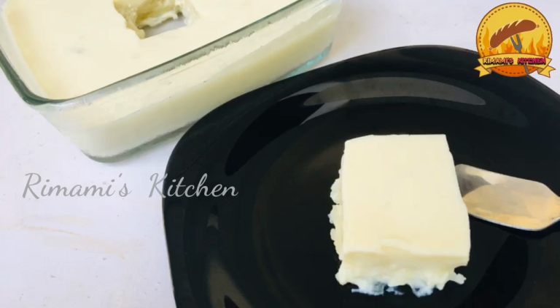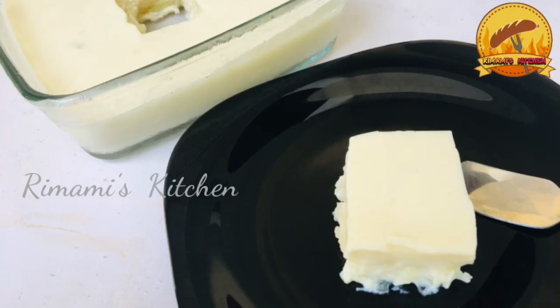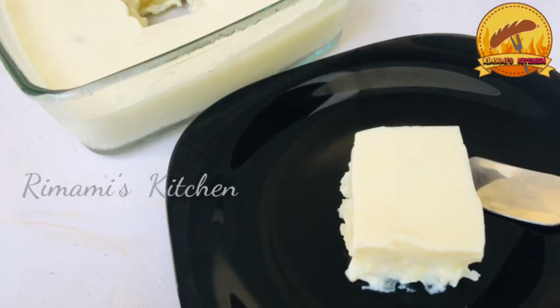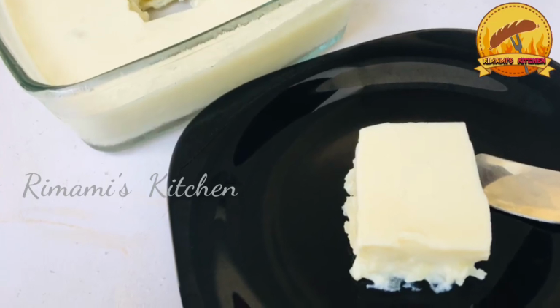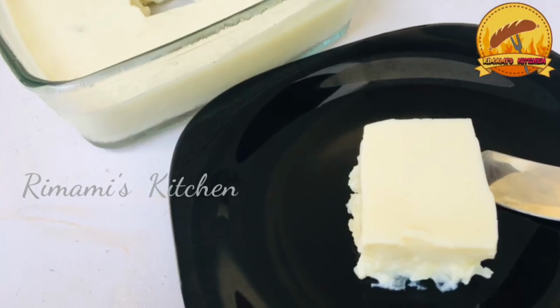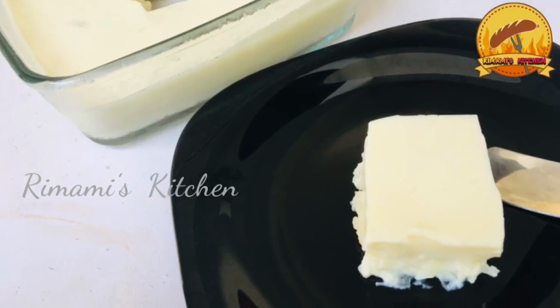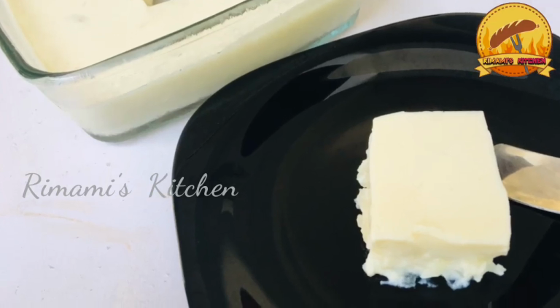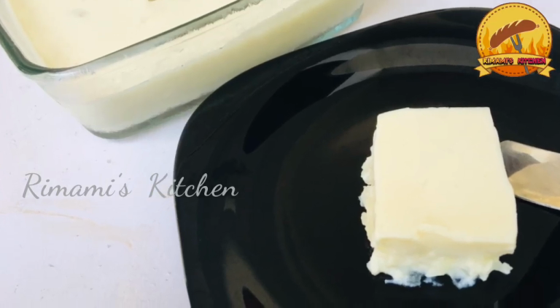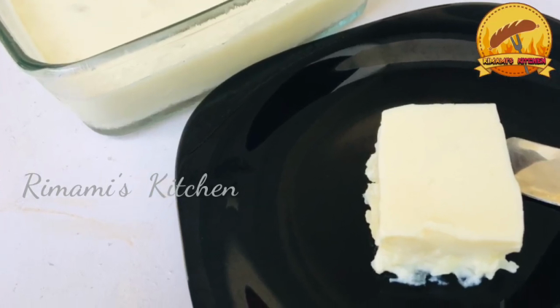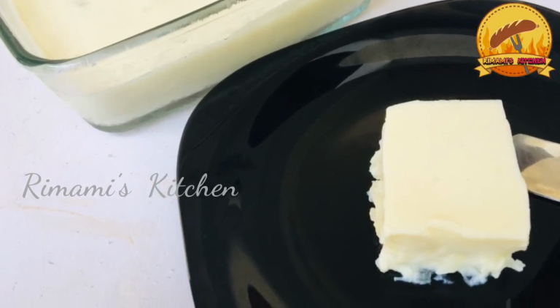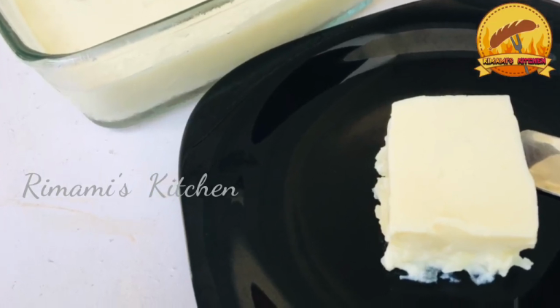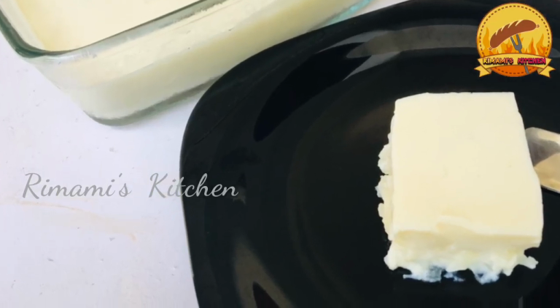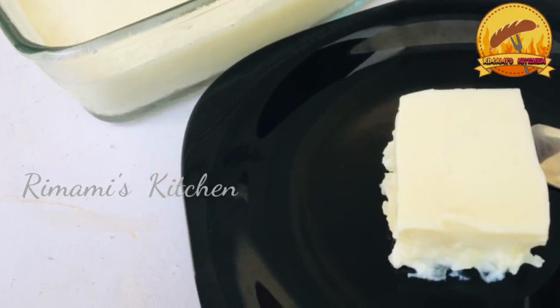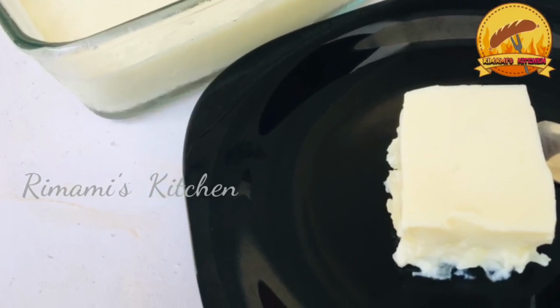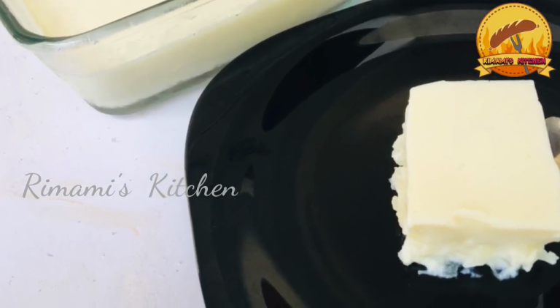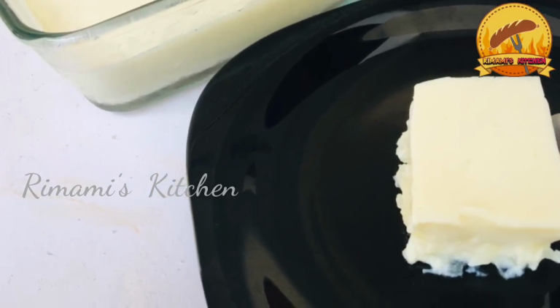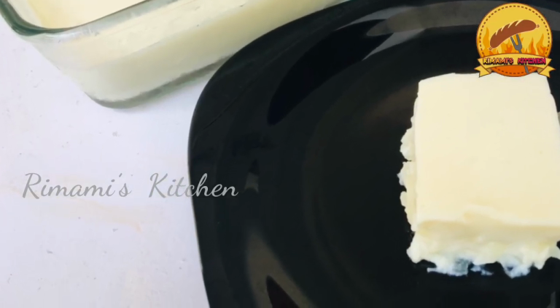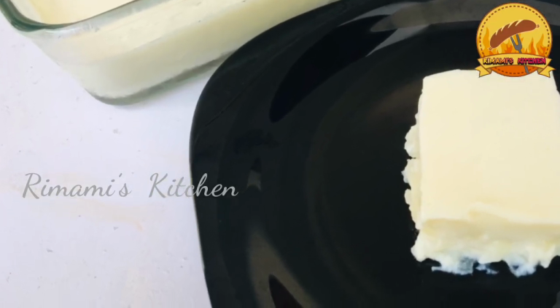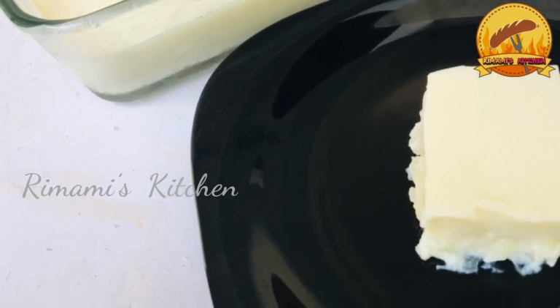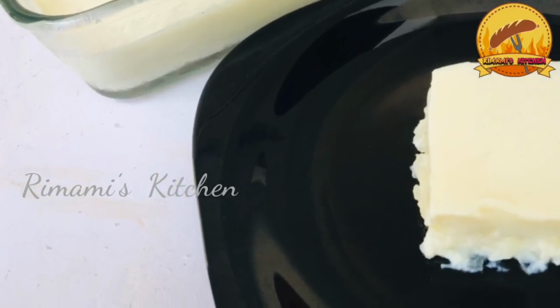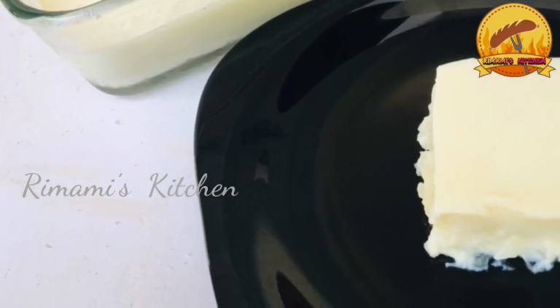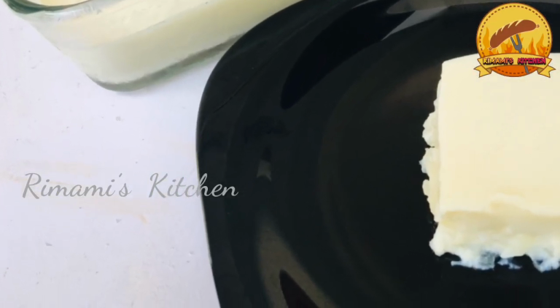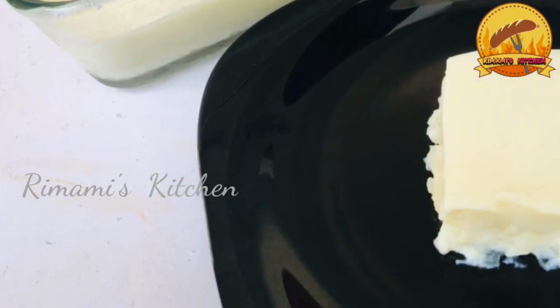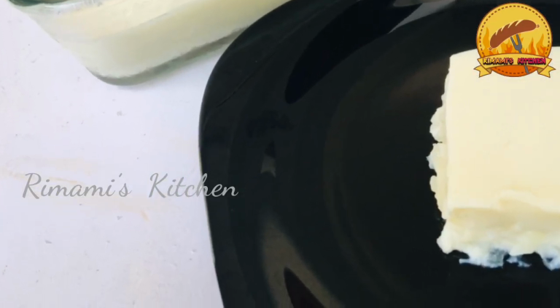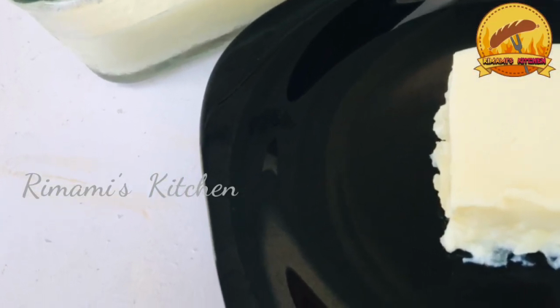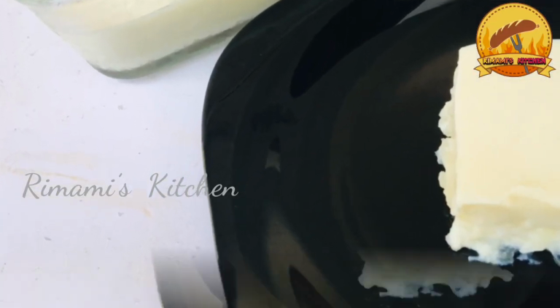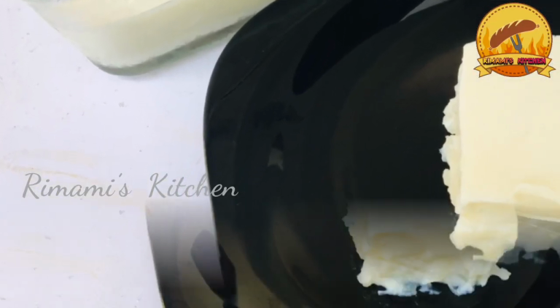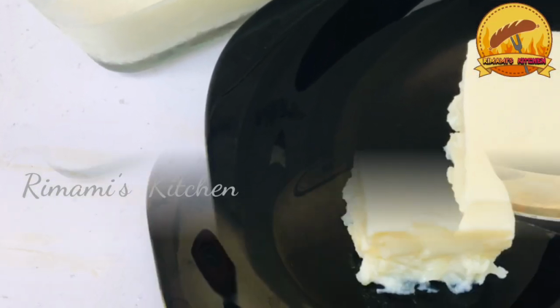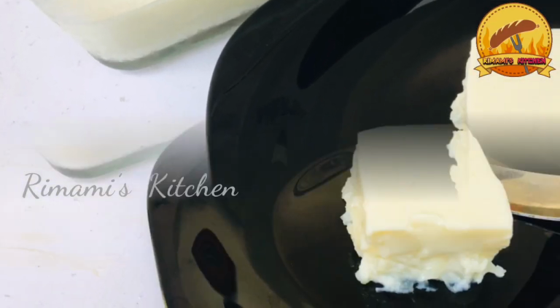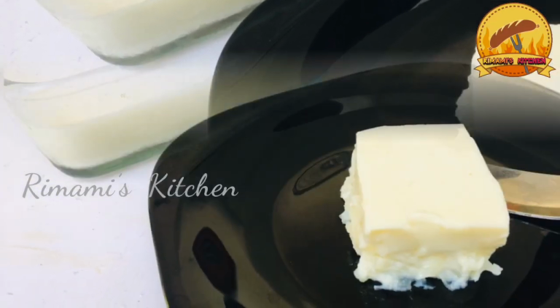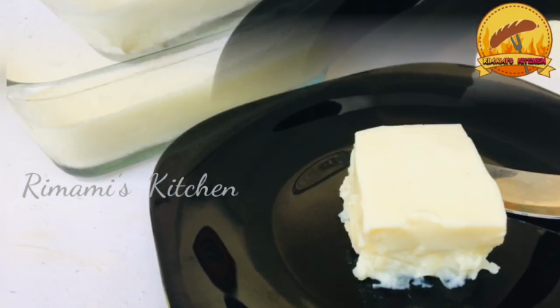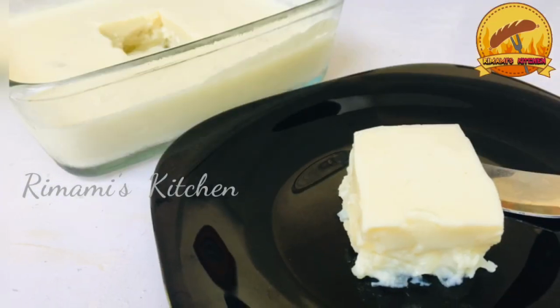Hi friends! Welcome back to my channel! Here is a pudding recipe.